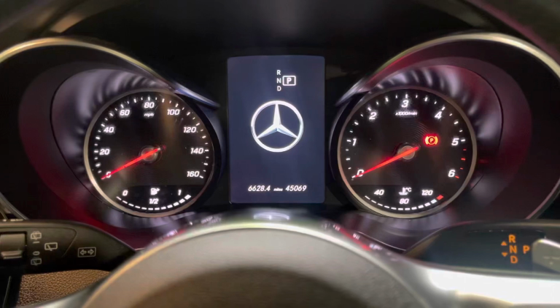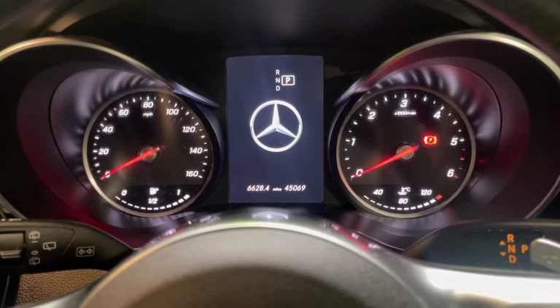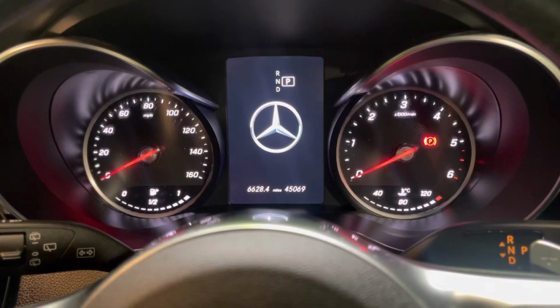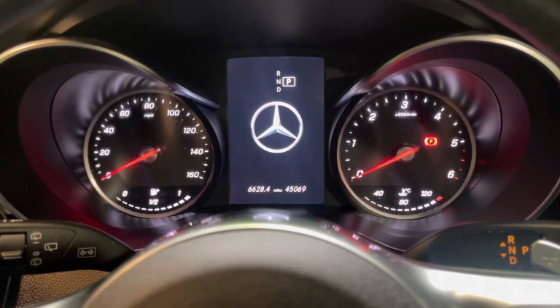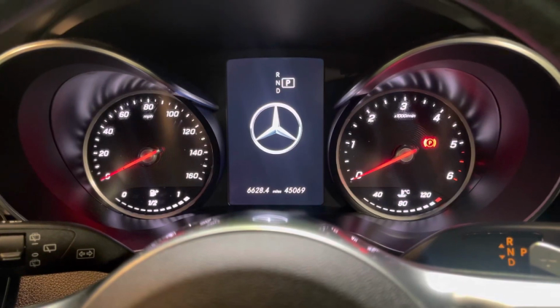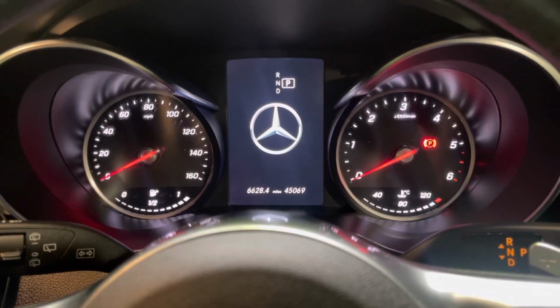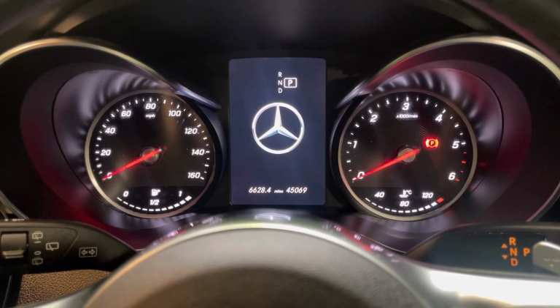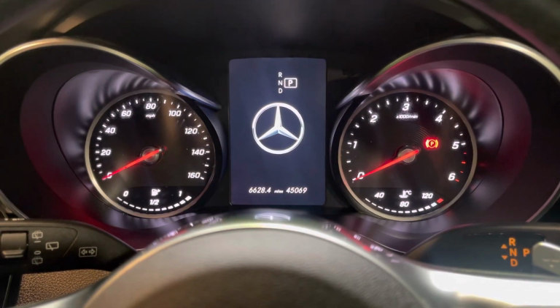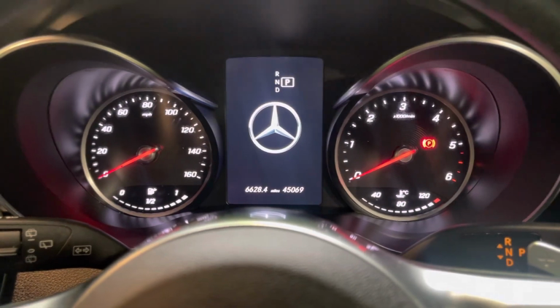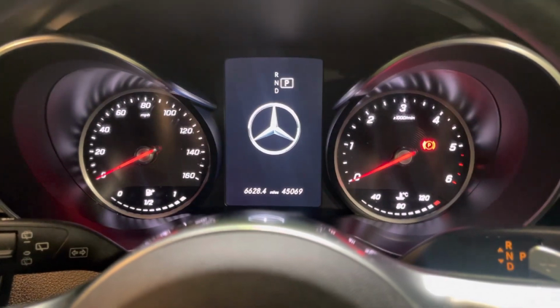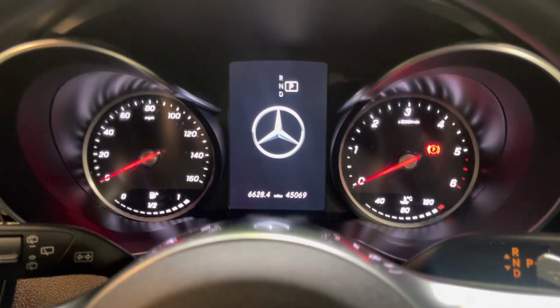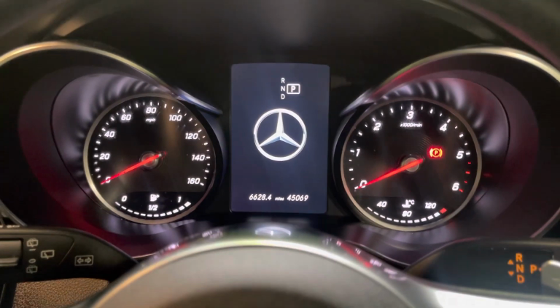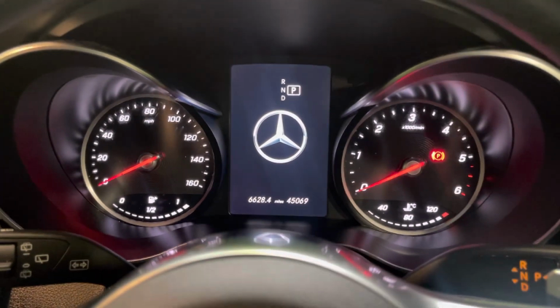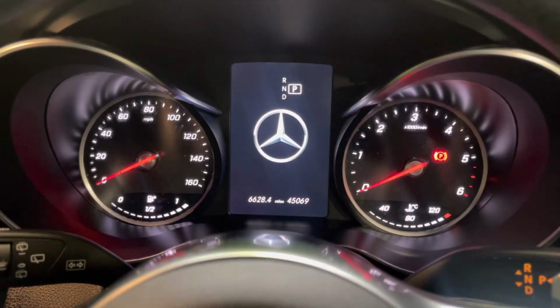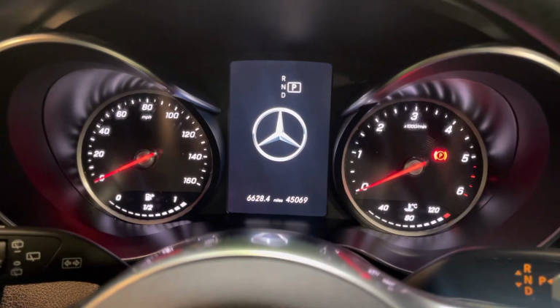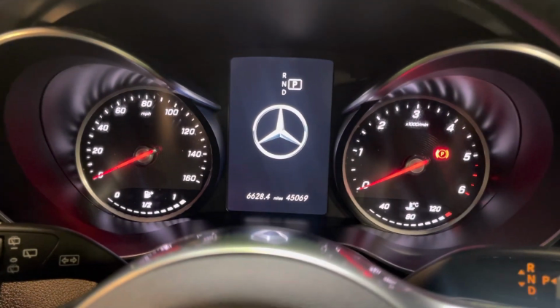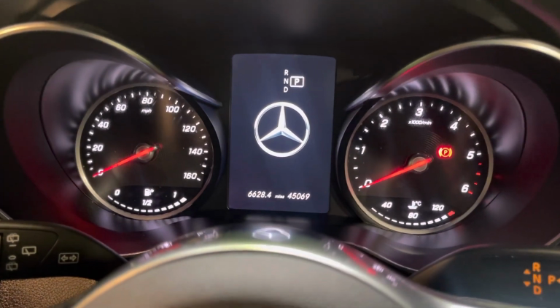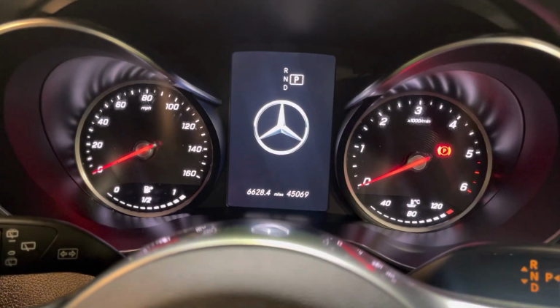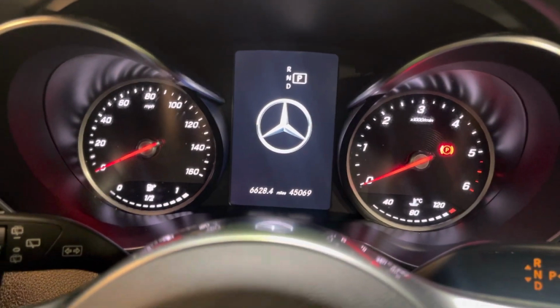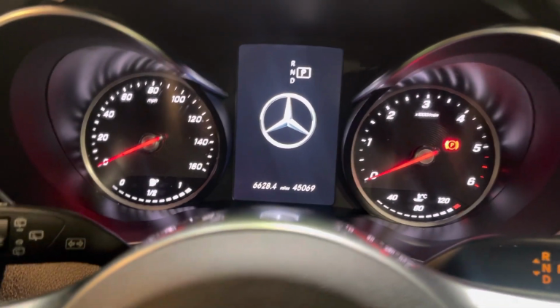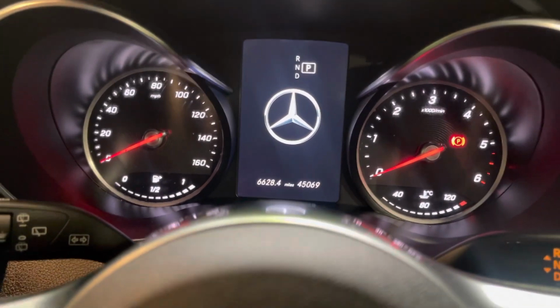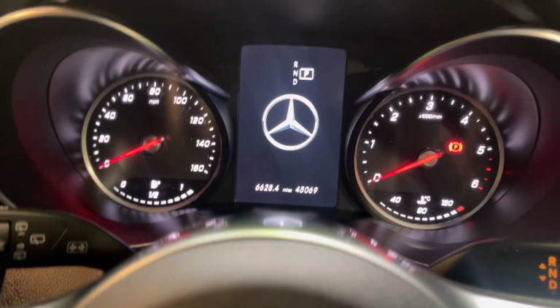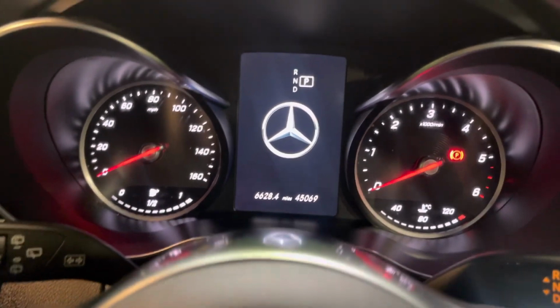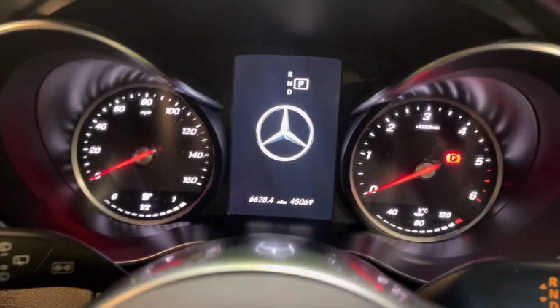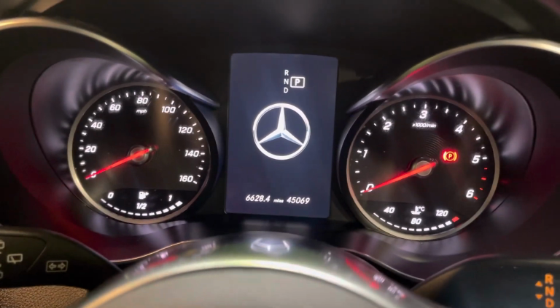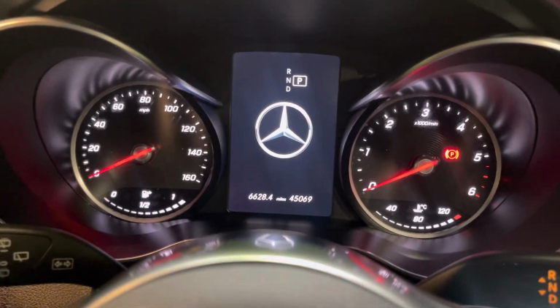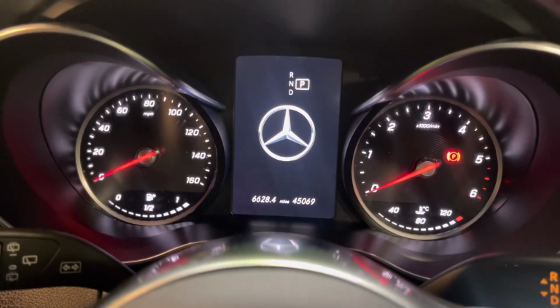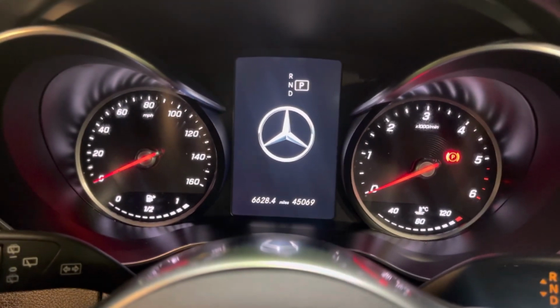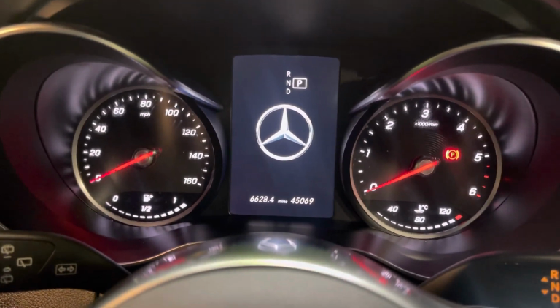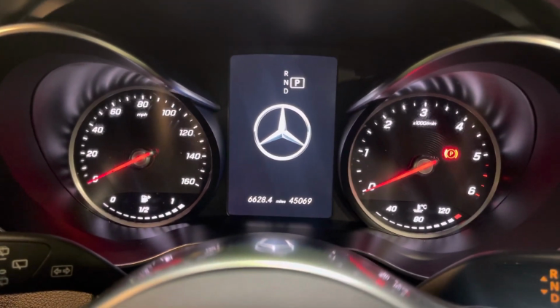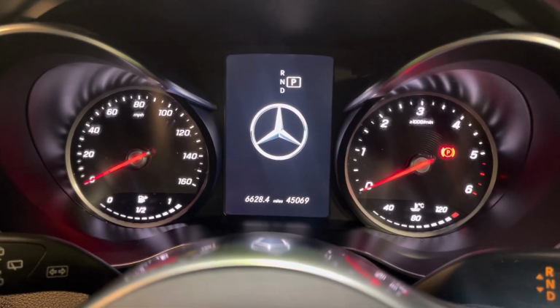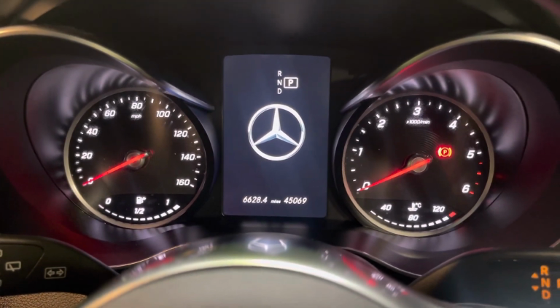This is how to check the oil level on your Mercedes. This is a quite late one, a 2019 model.